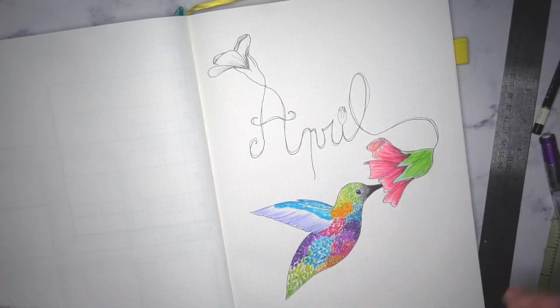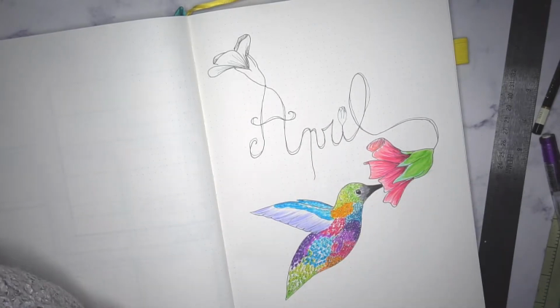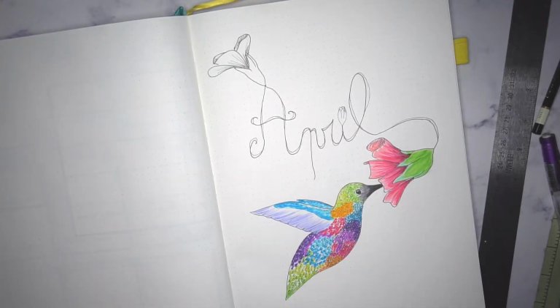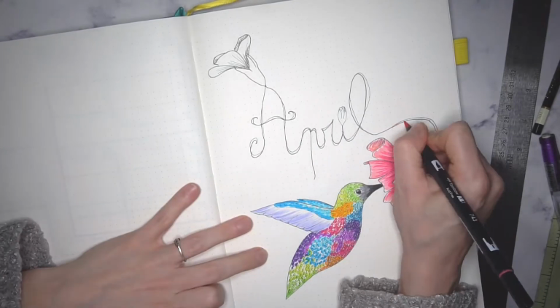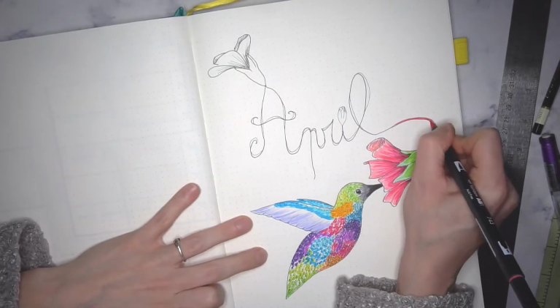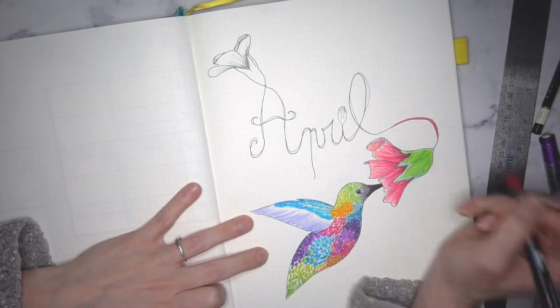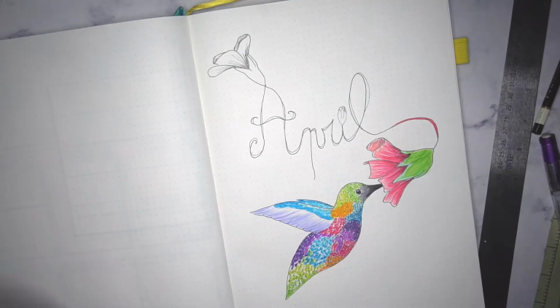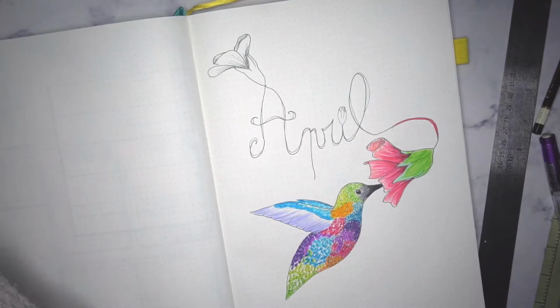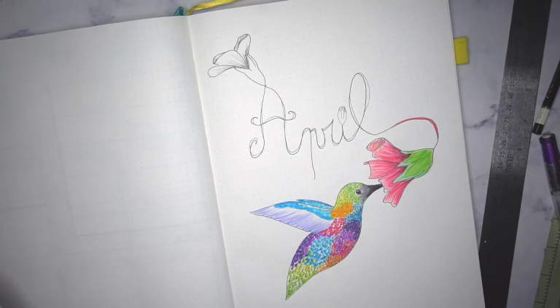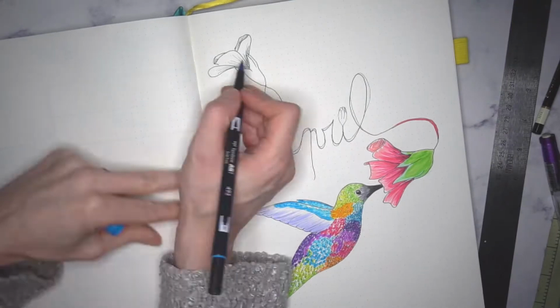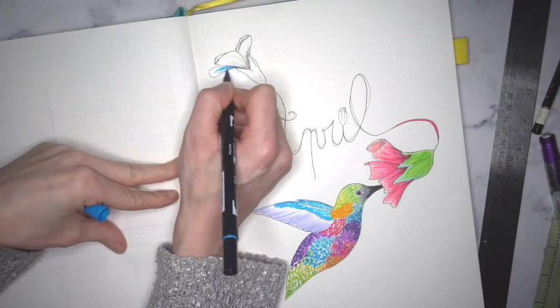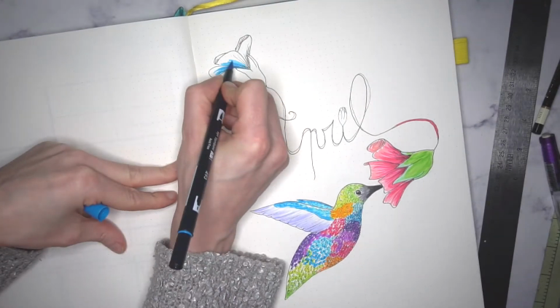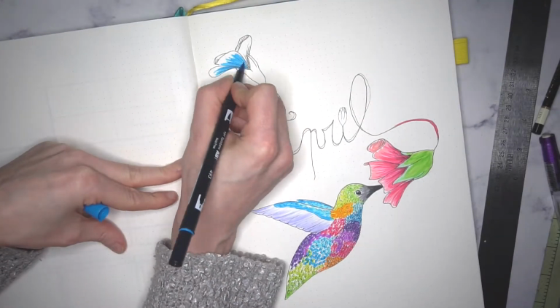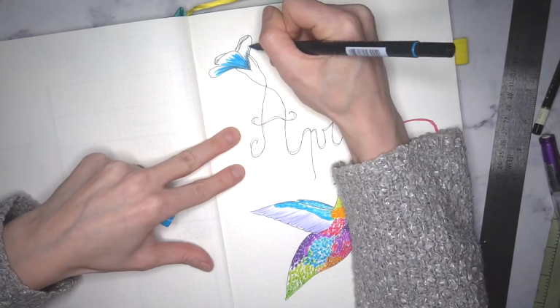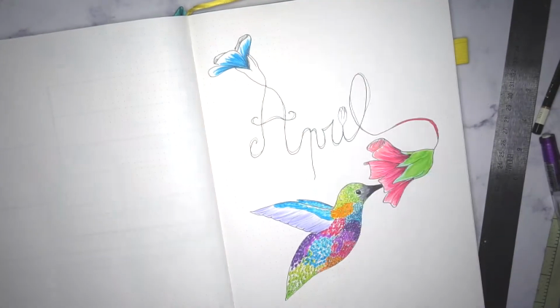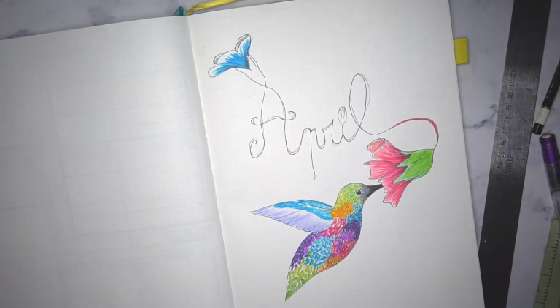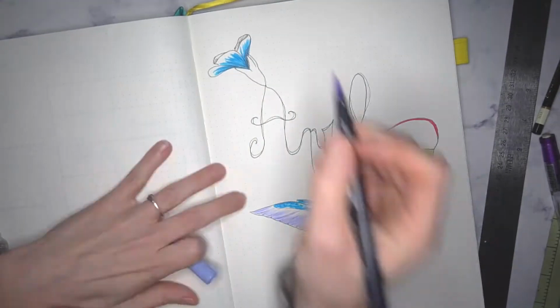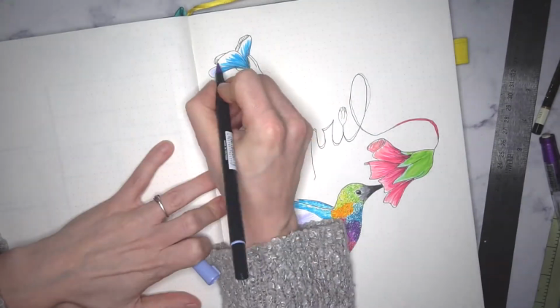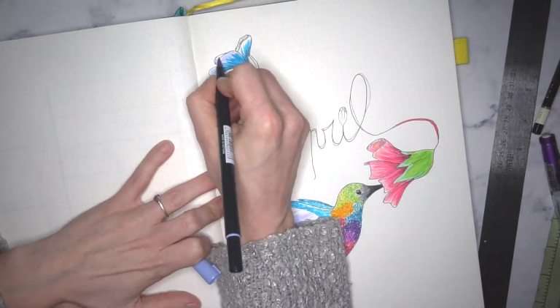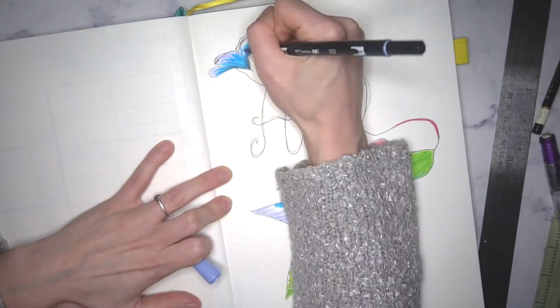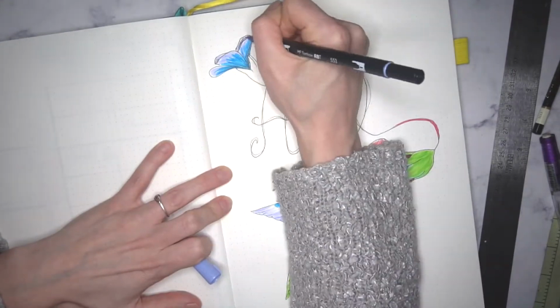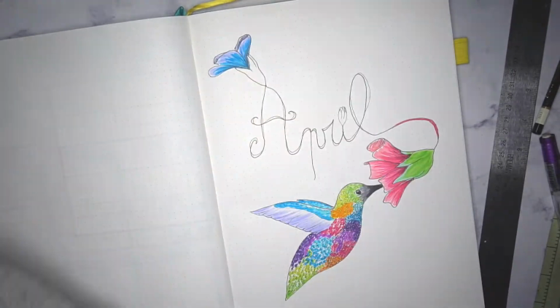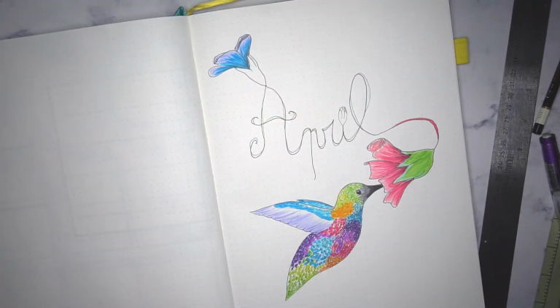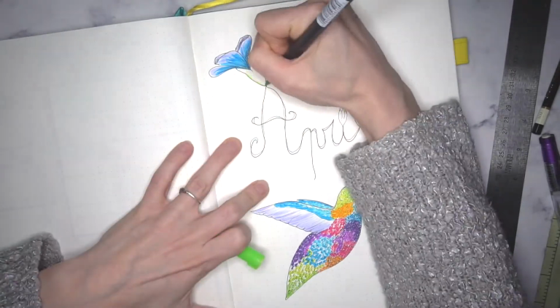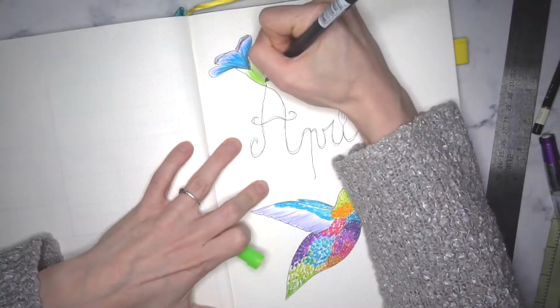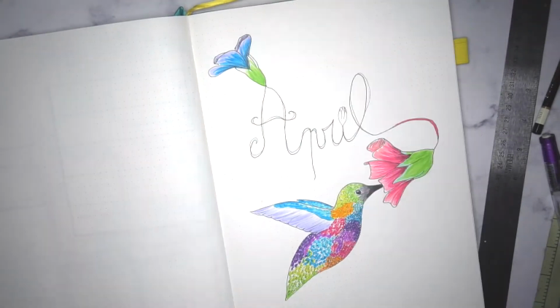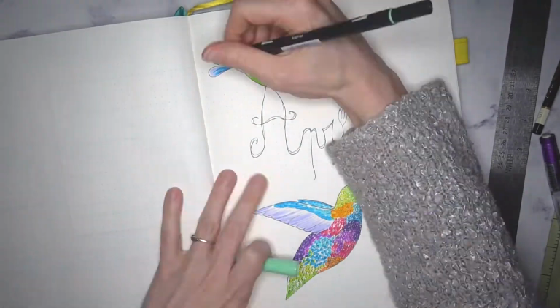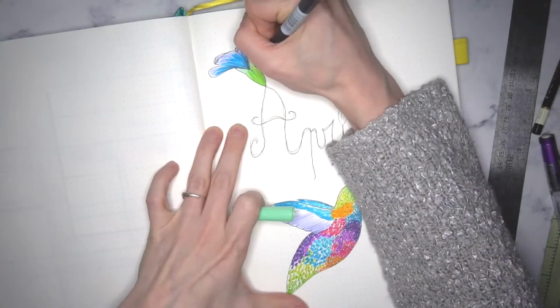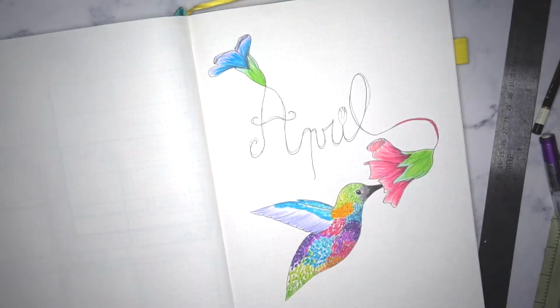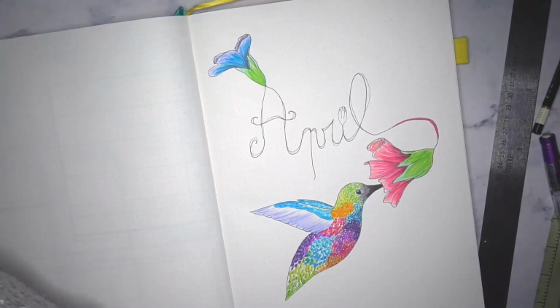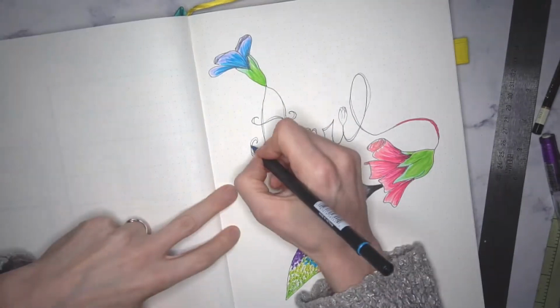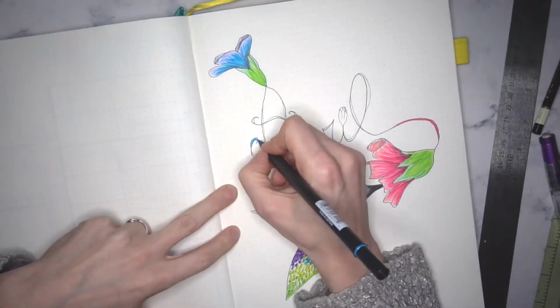I decided to add my little humane bird — very simple, but colorful and sweet.